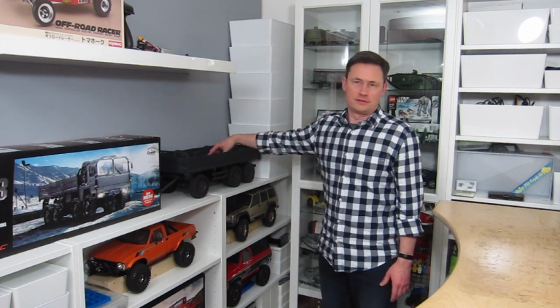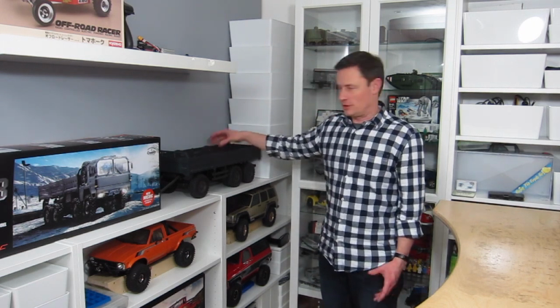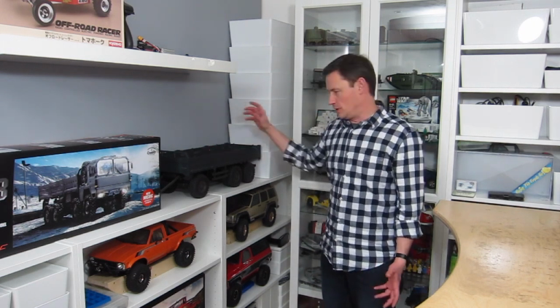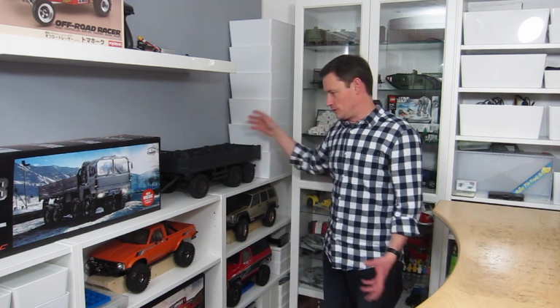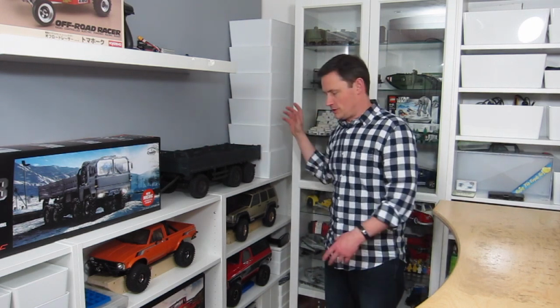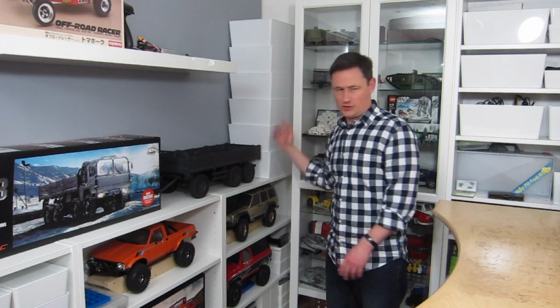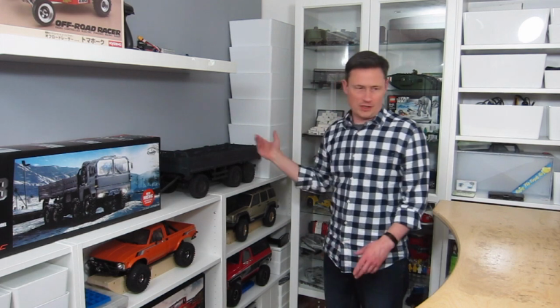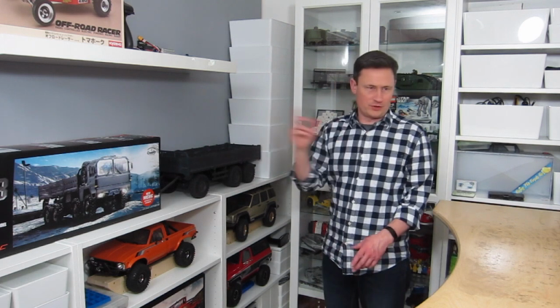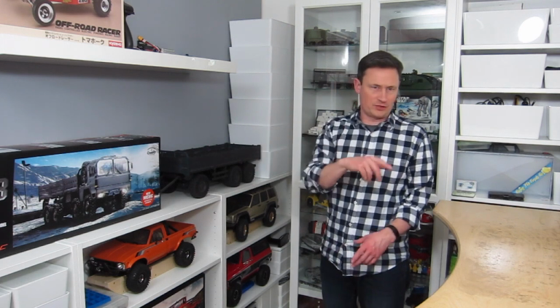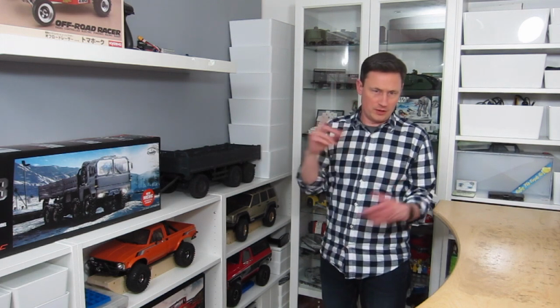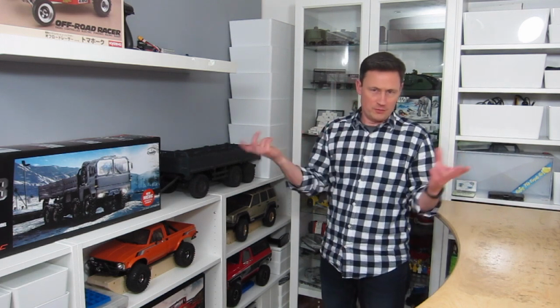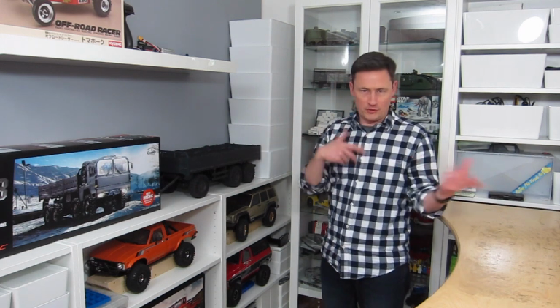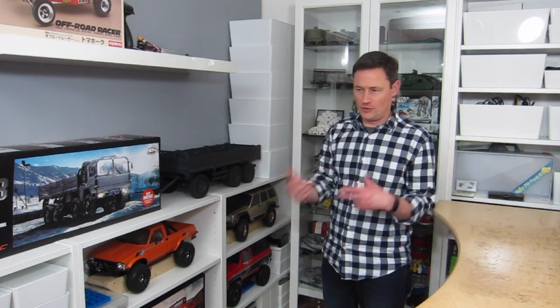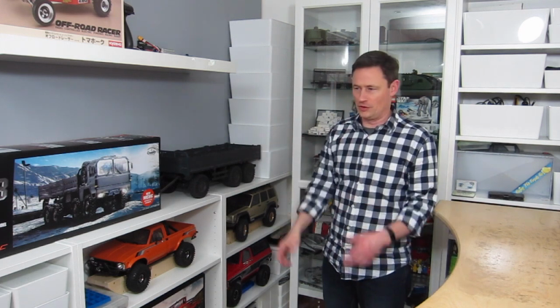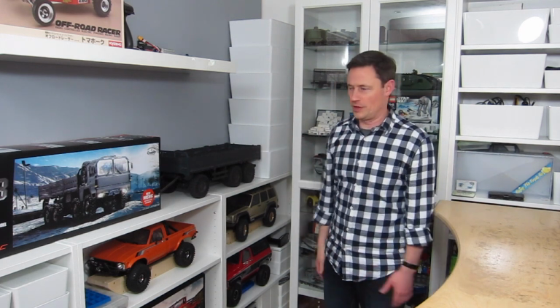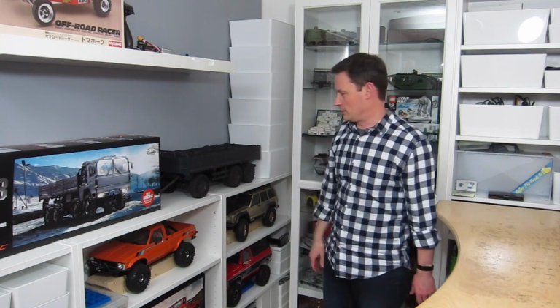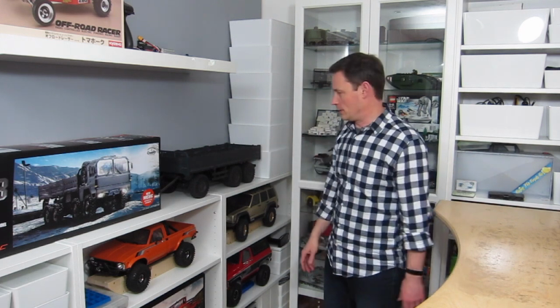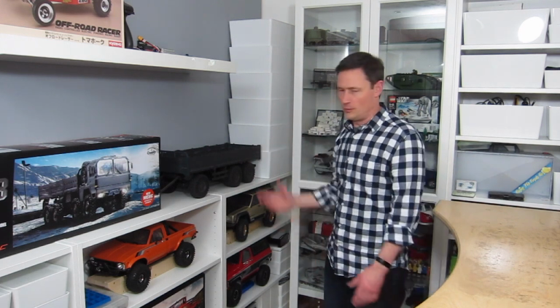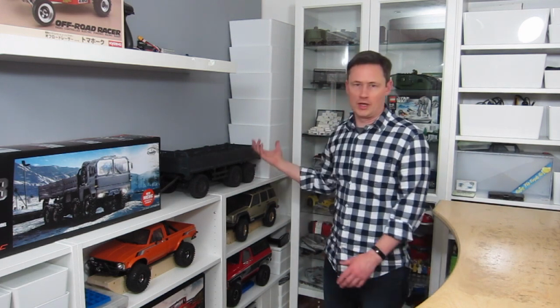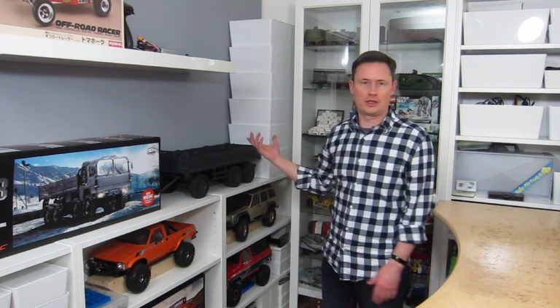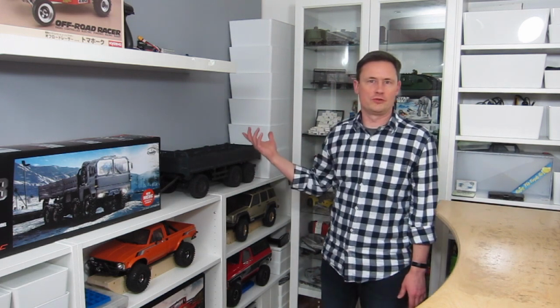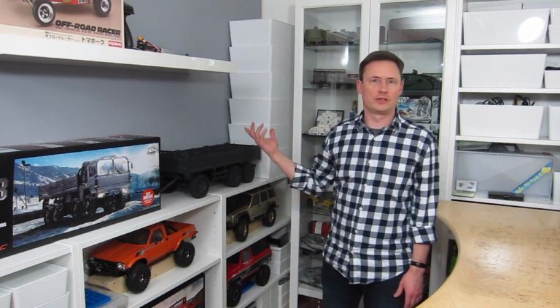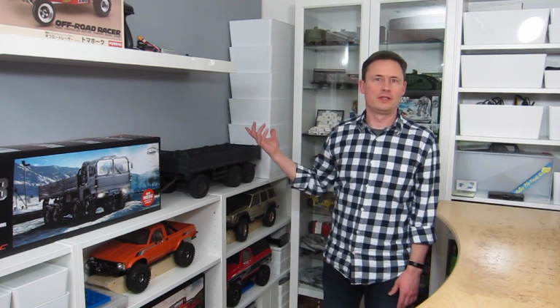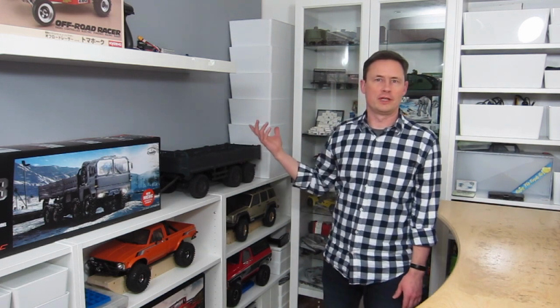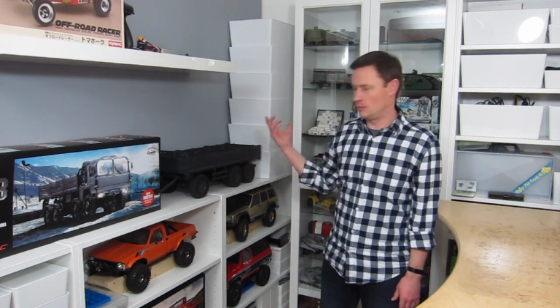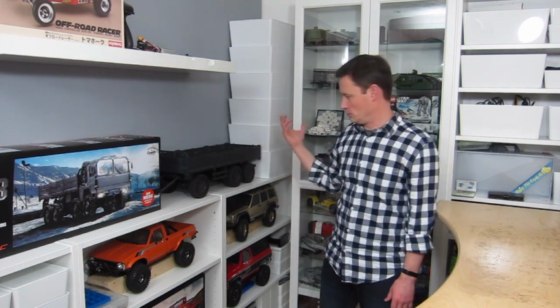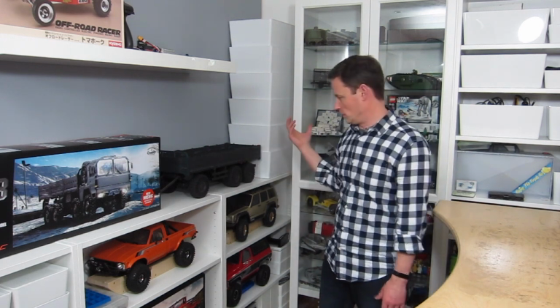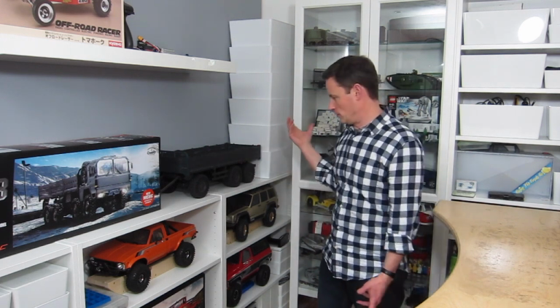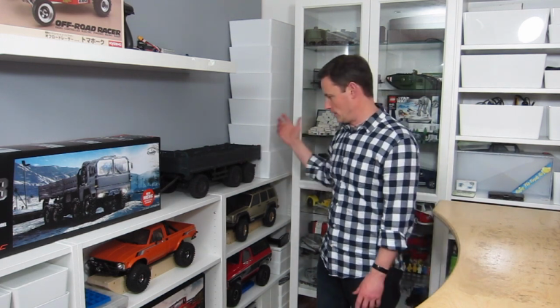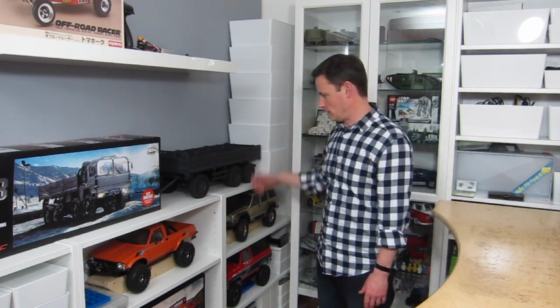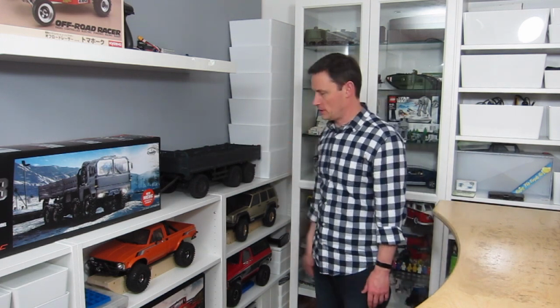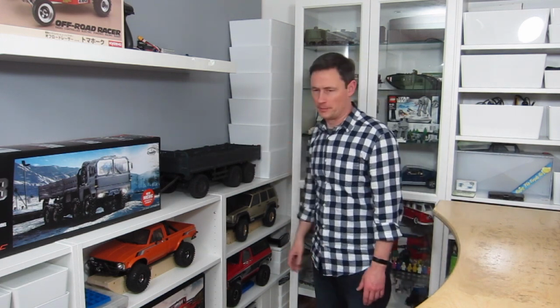I'll stick that on the desk, move a few things around, and we'll get a closer look at how it came together.